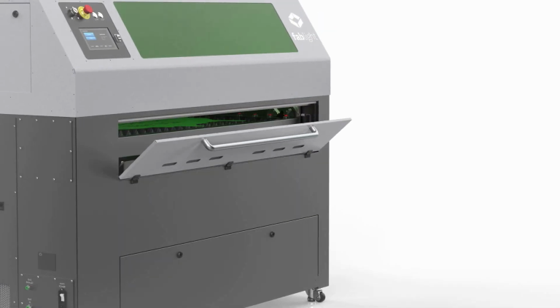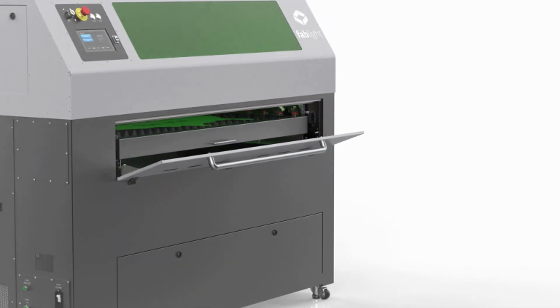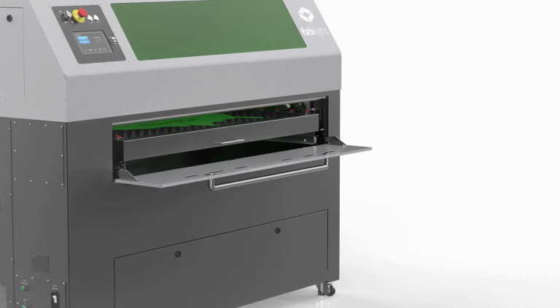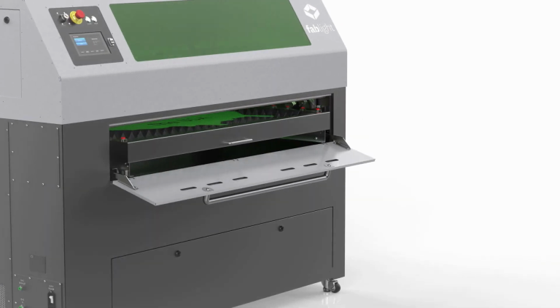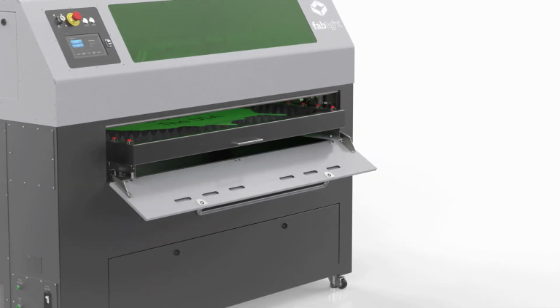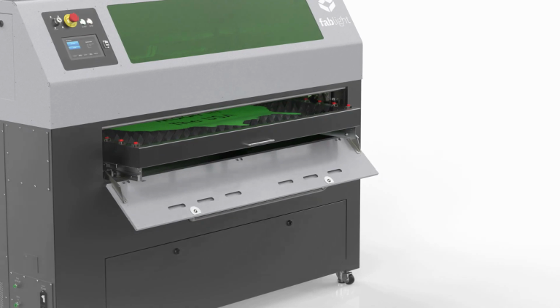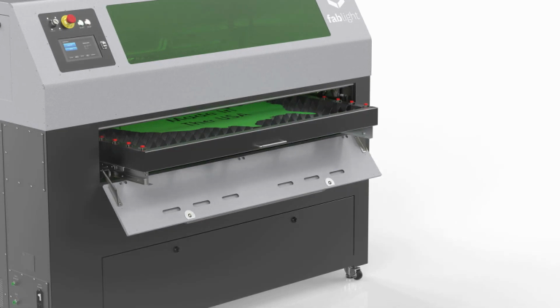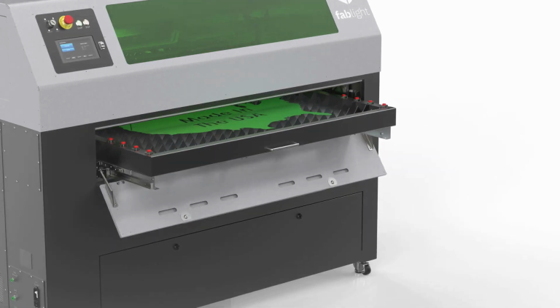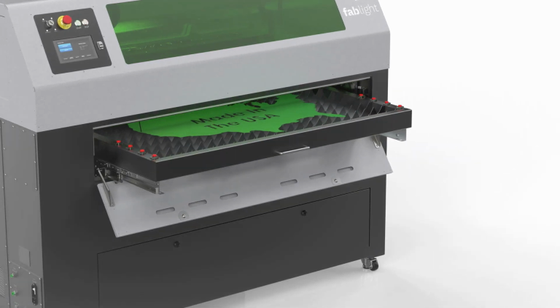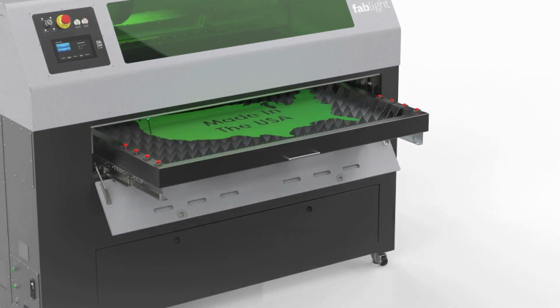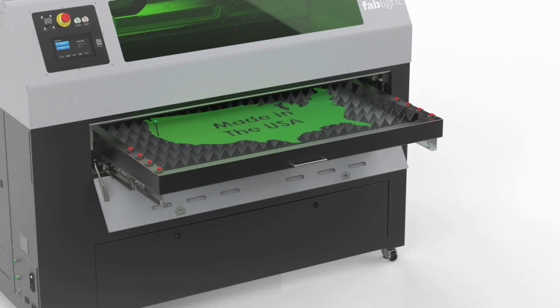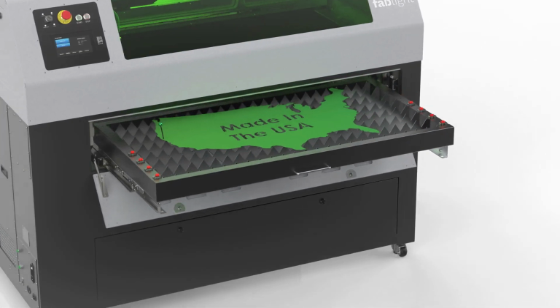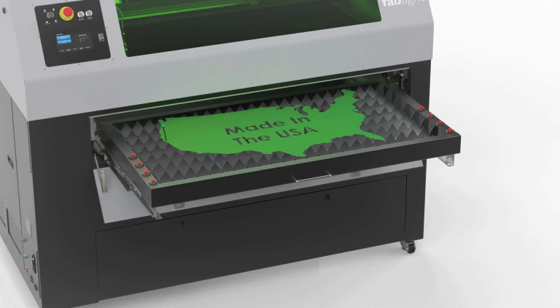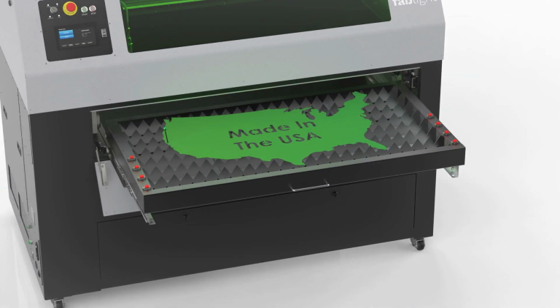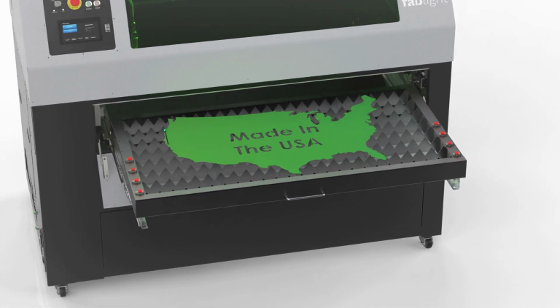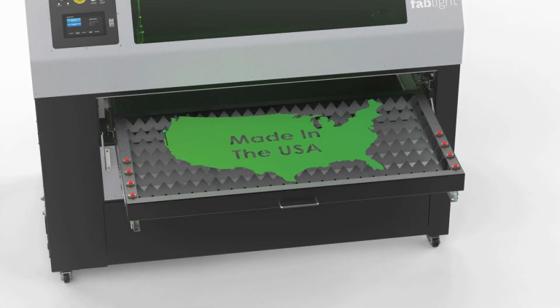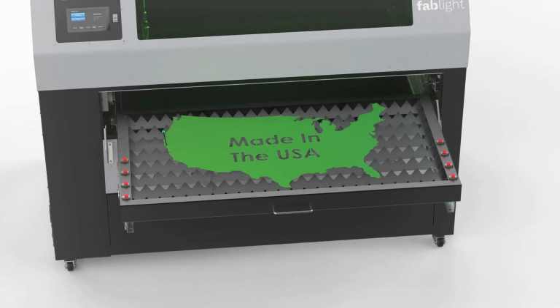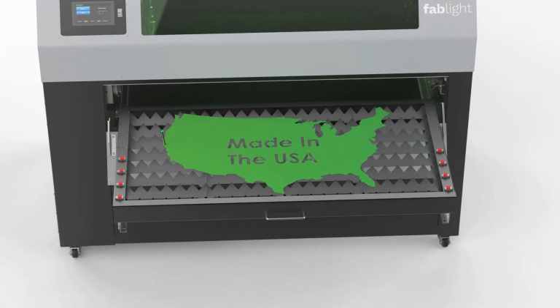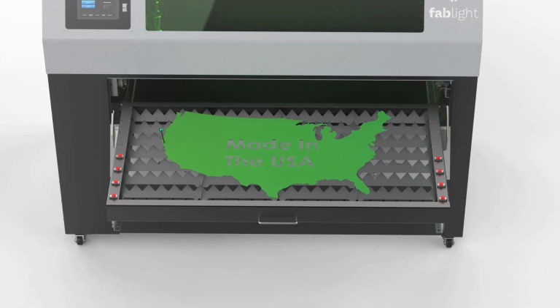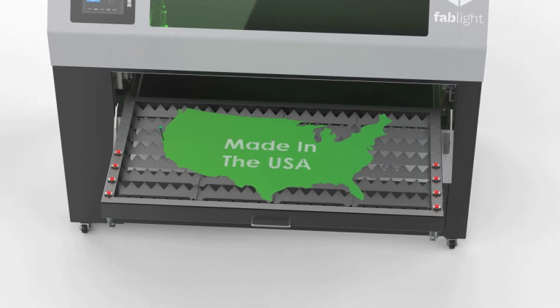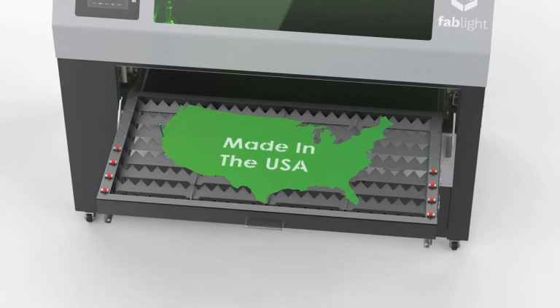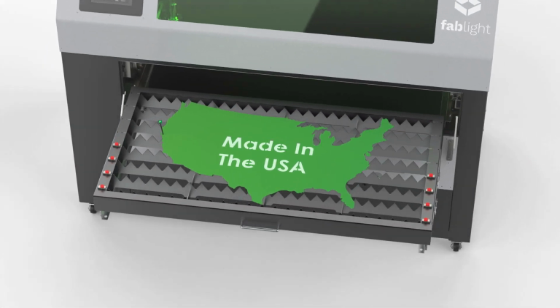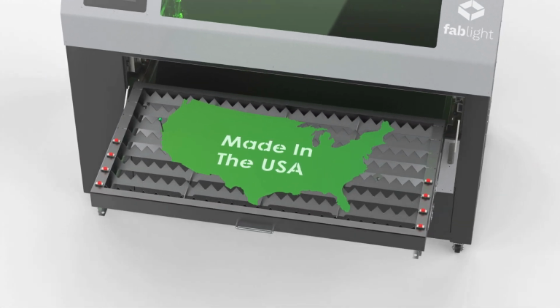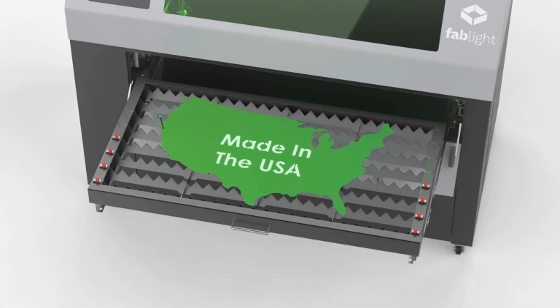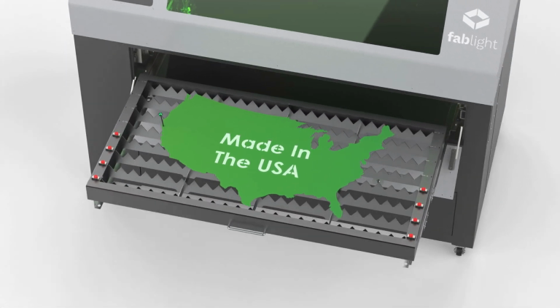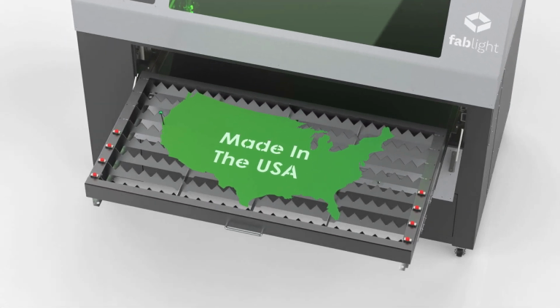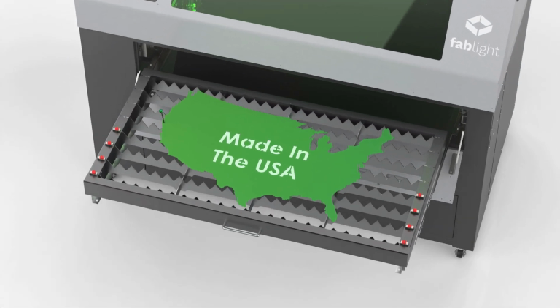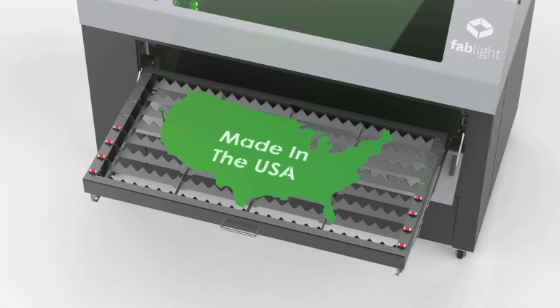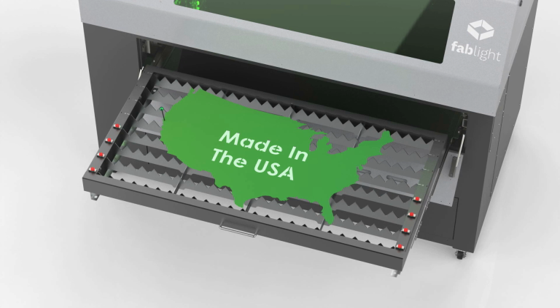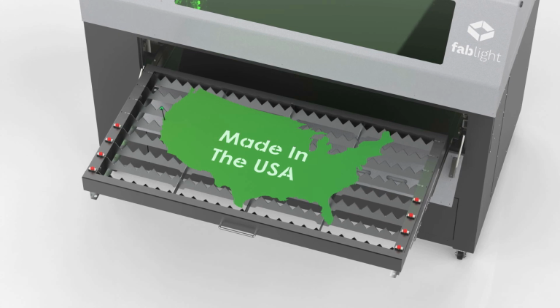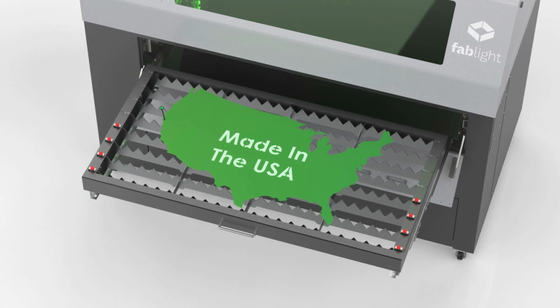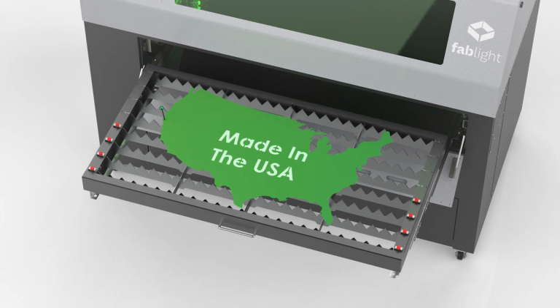Fablight is built in the USA, ensuring that you get a quality machine that is built to last with the support and parts you need when you need it.